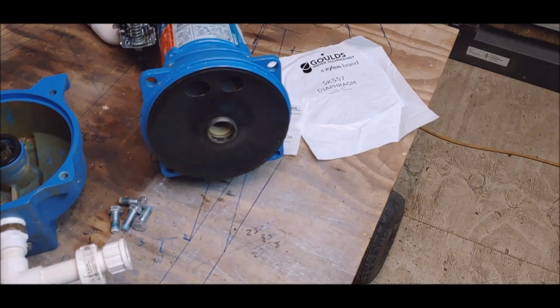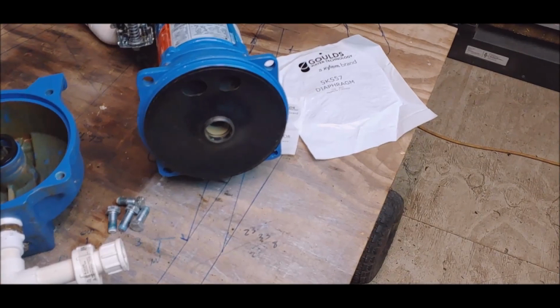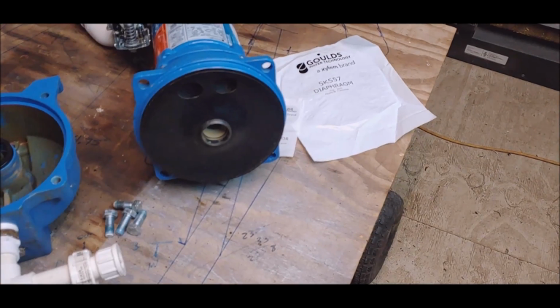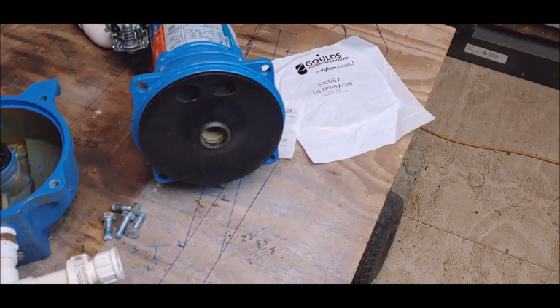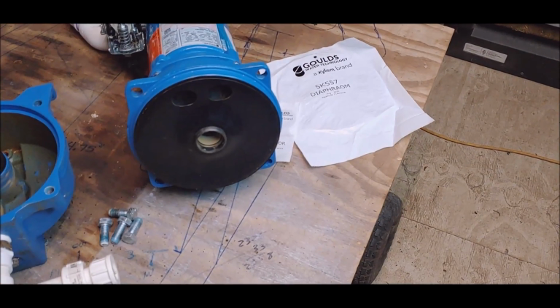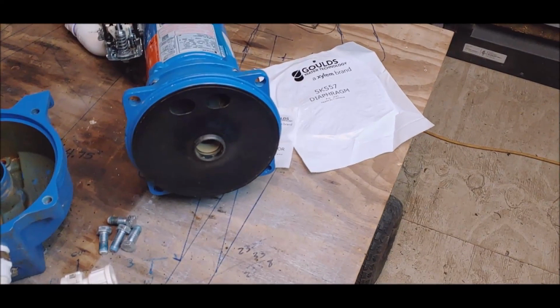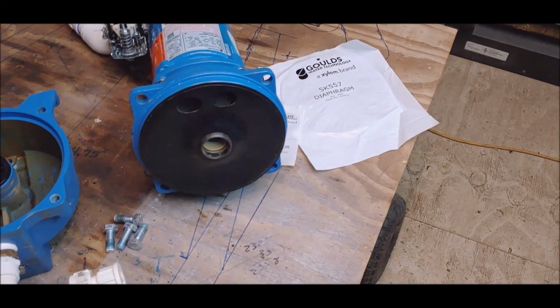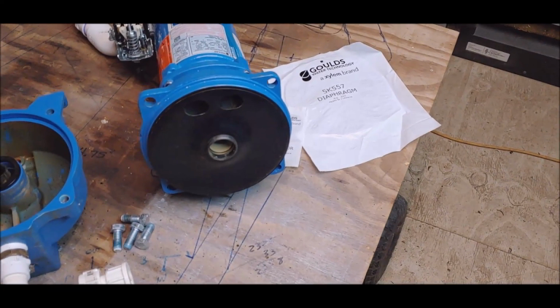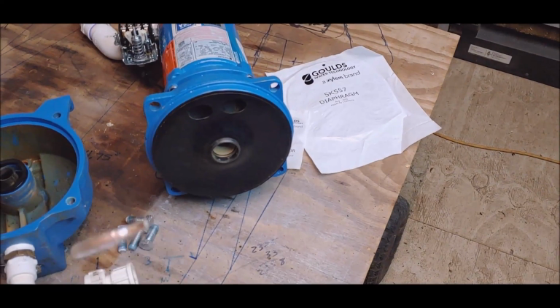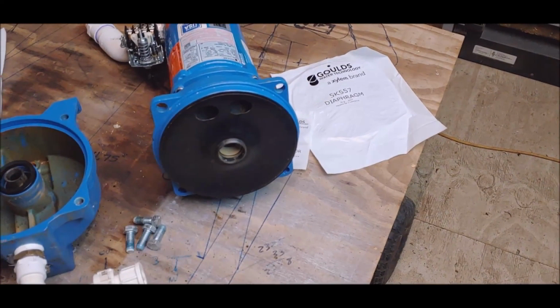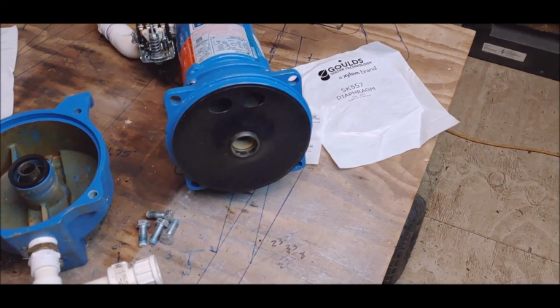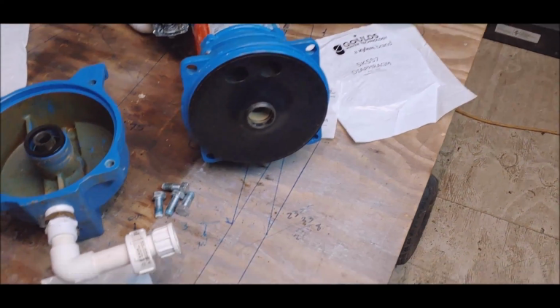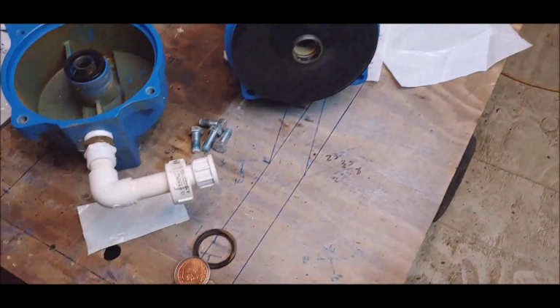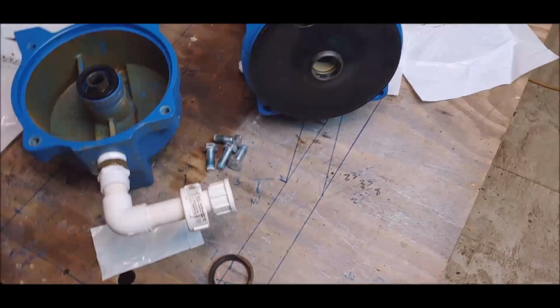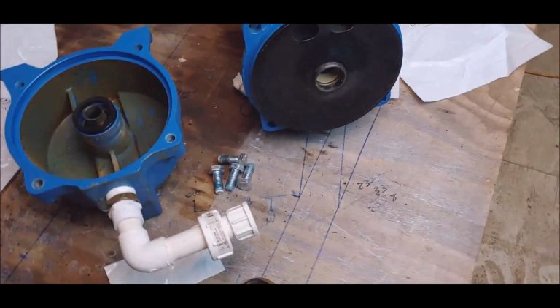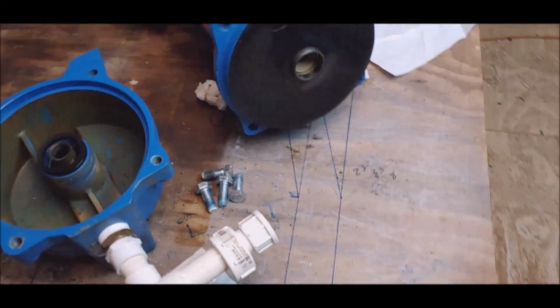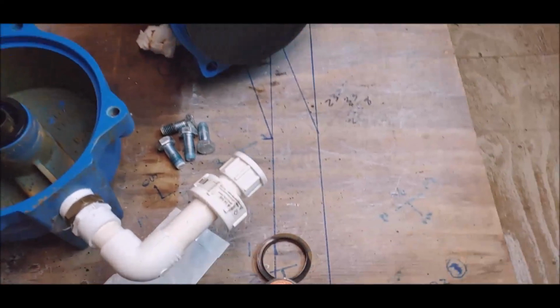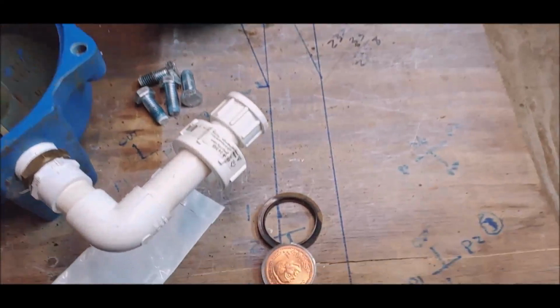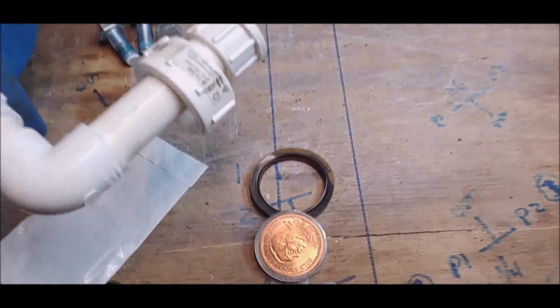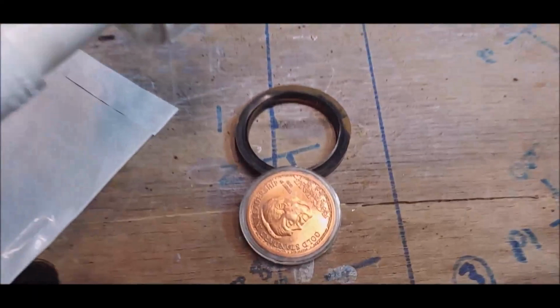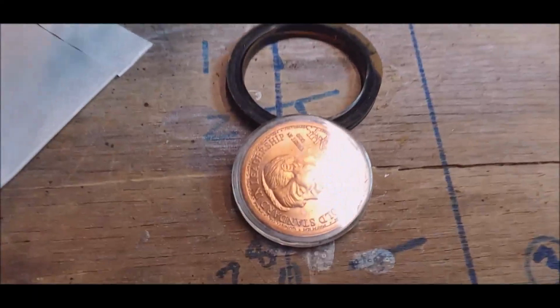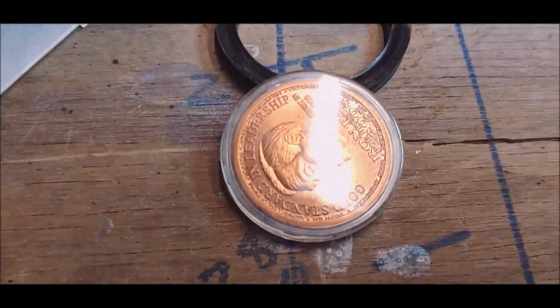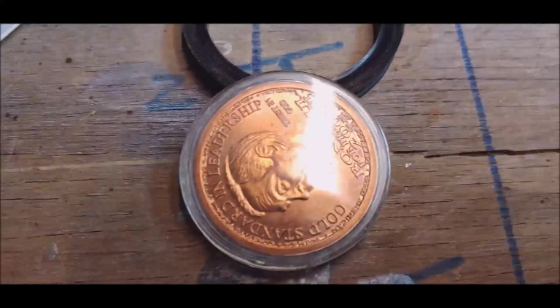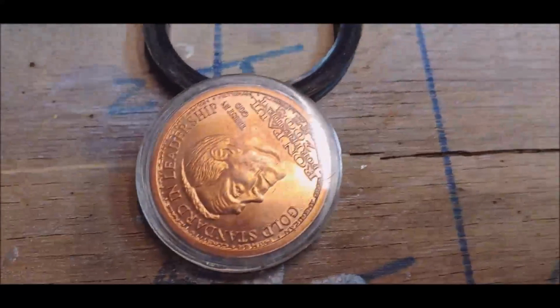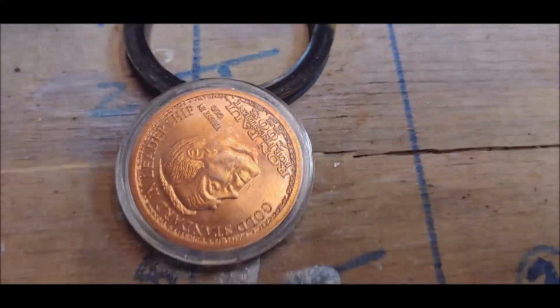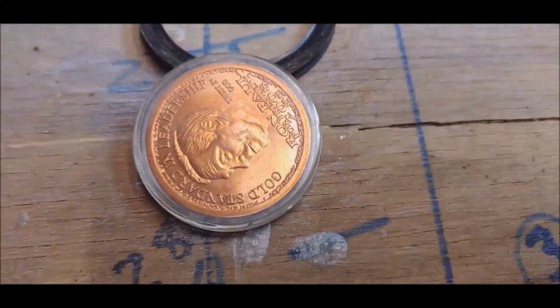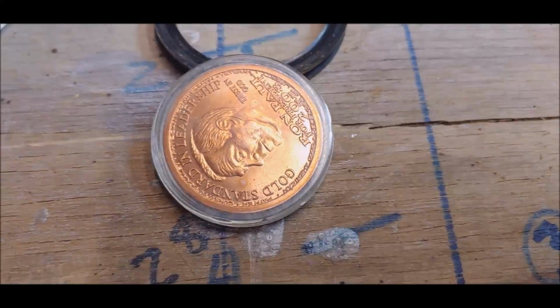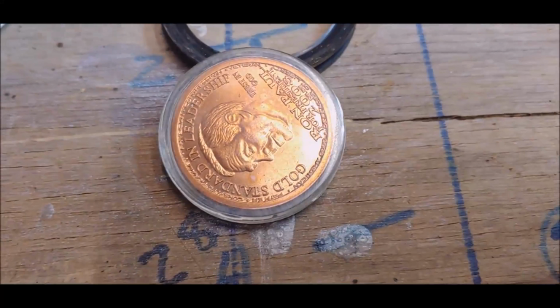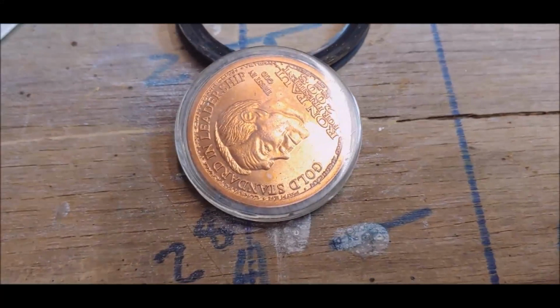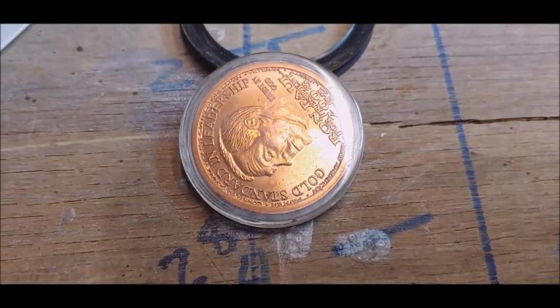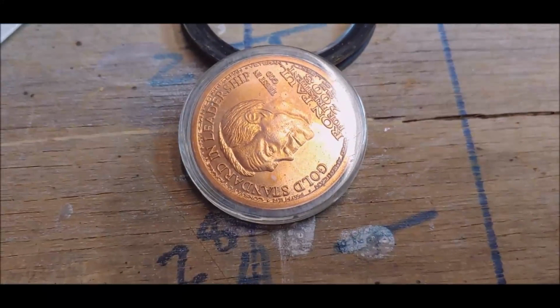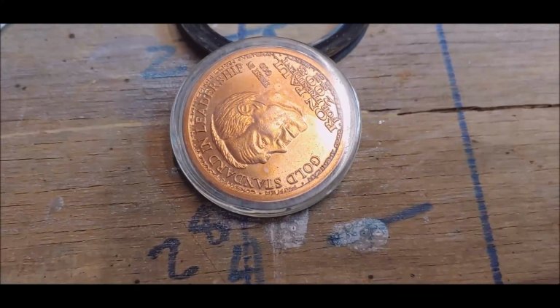I'm gonna flip a coin and let it decide if this thing is gonna get replaced or not. Here we go — I guess it's heads.